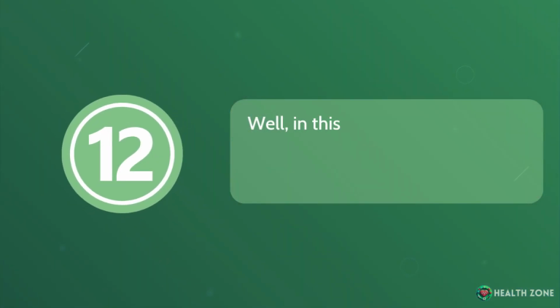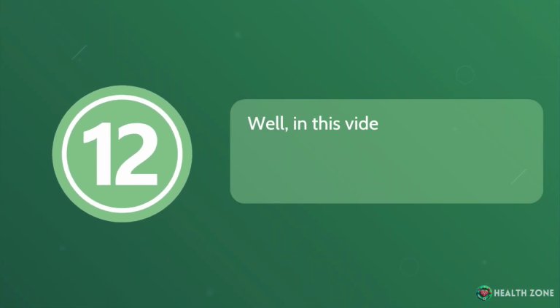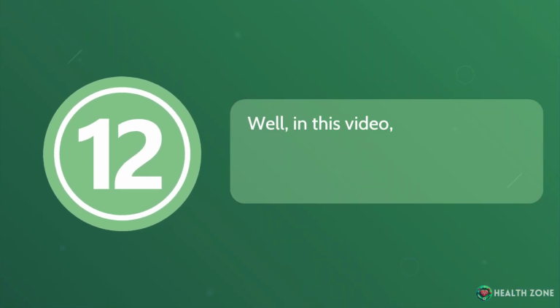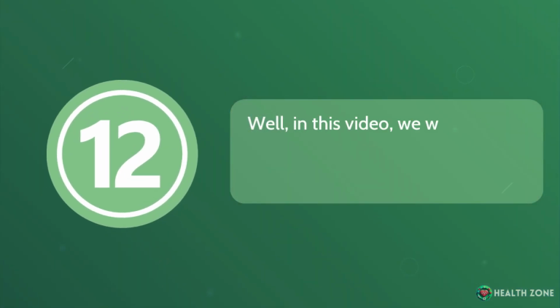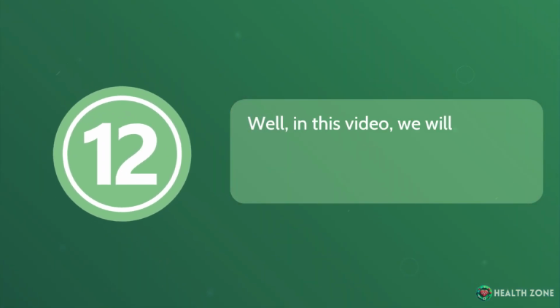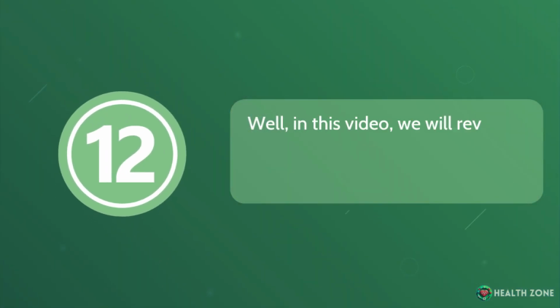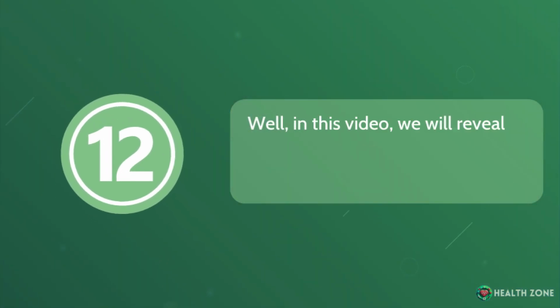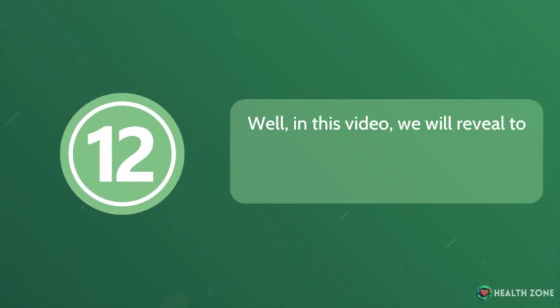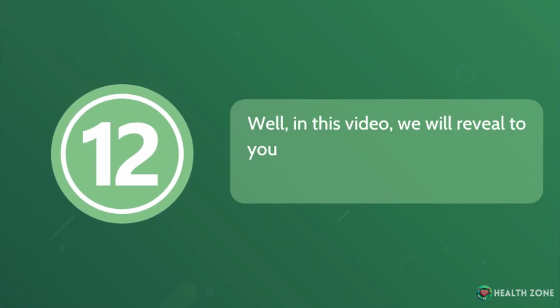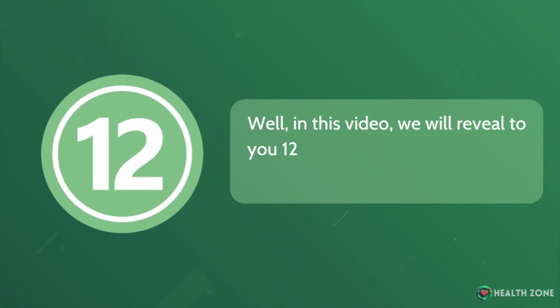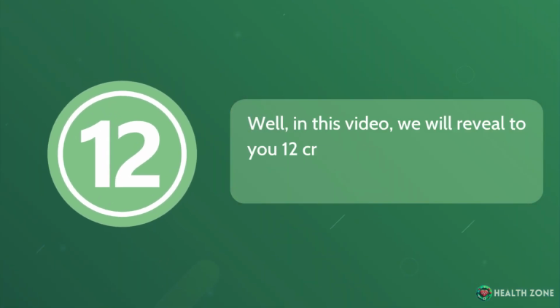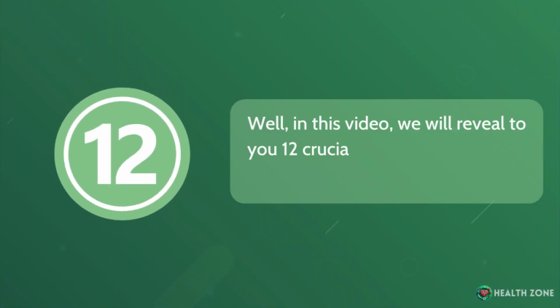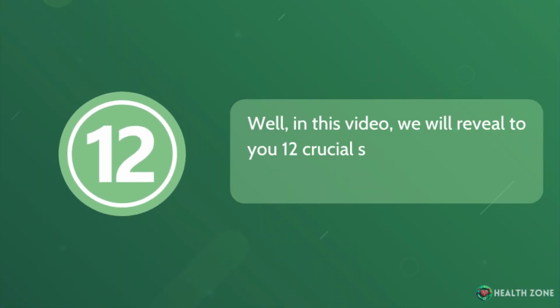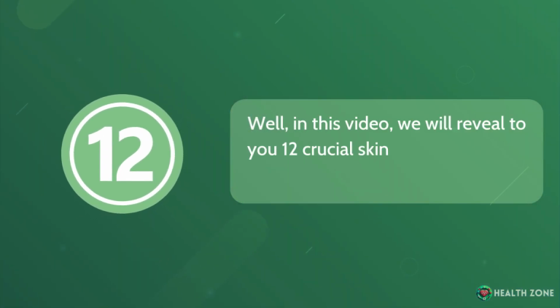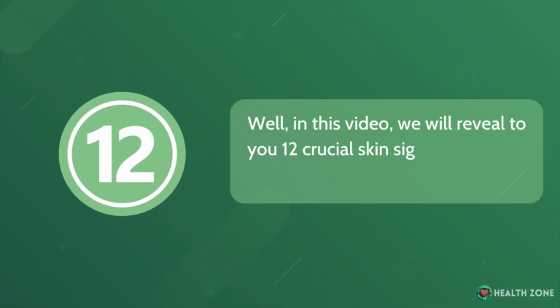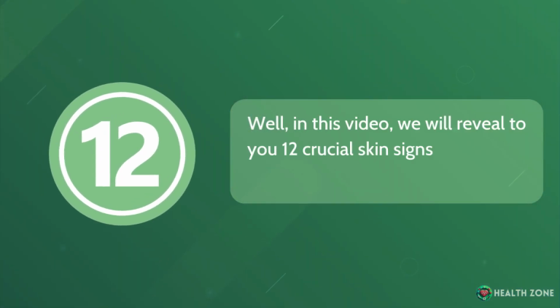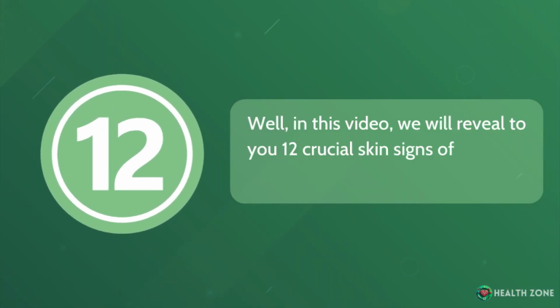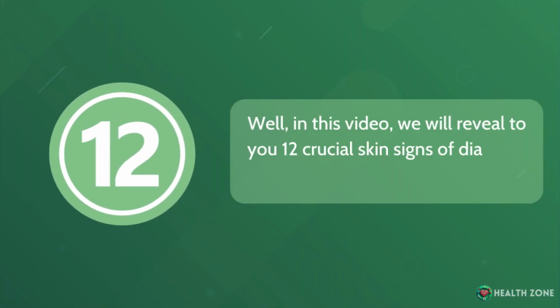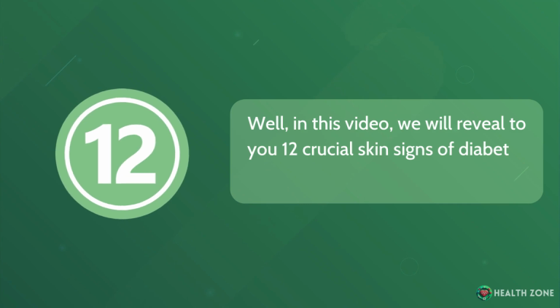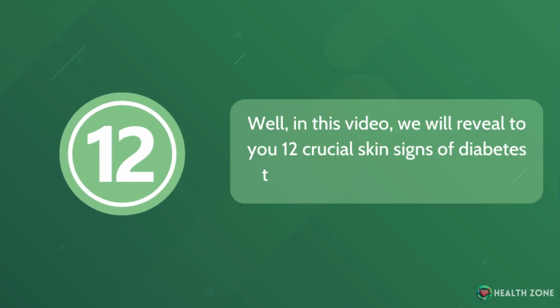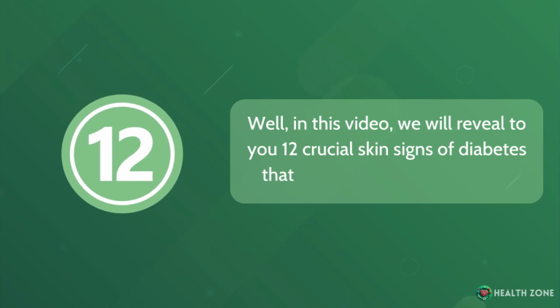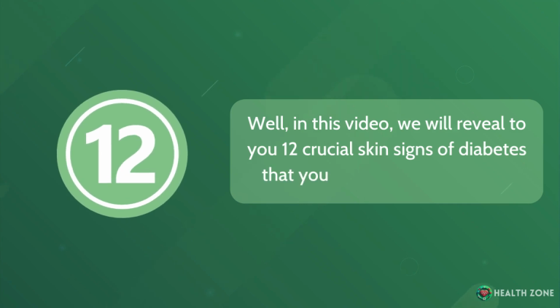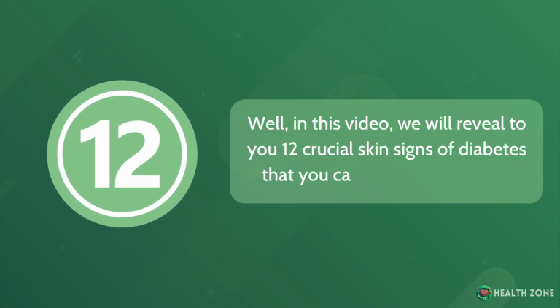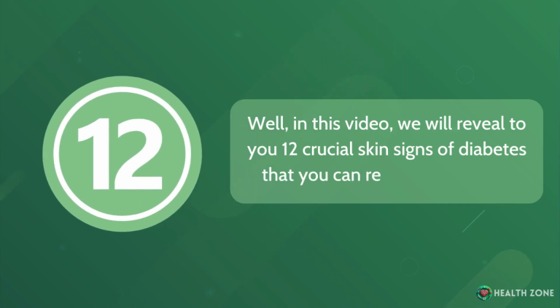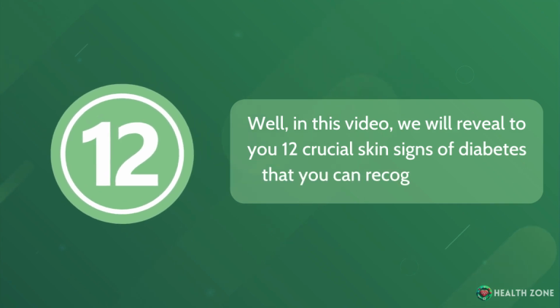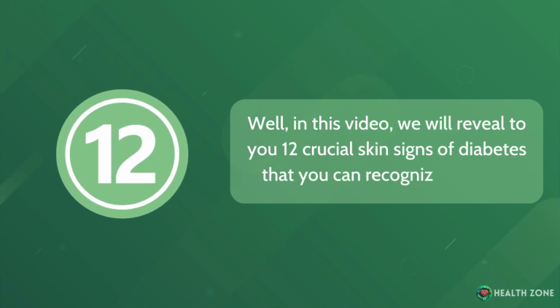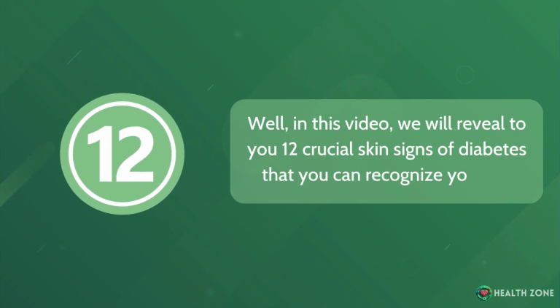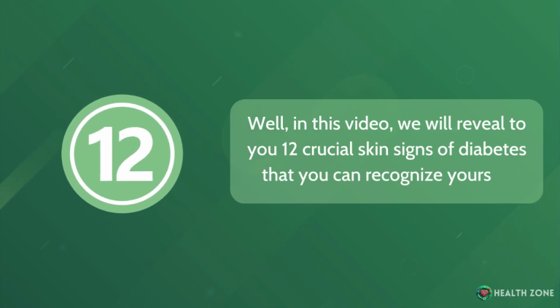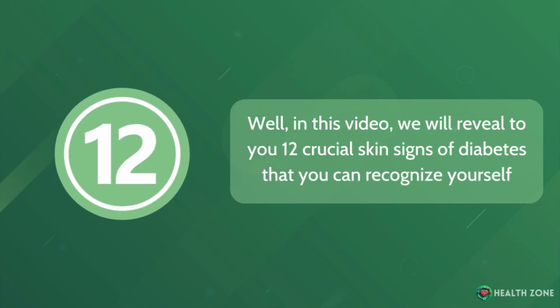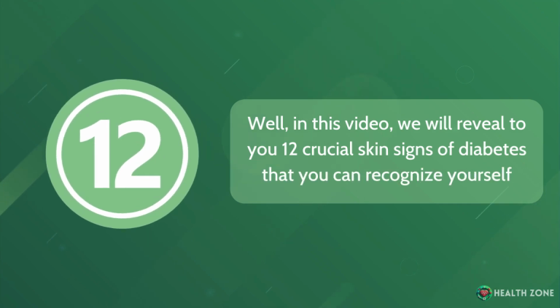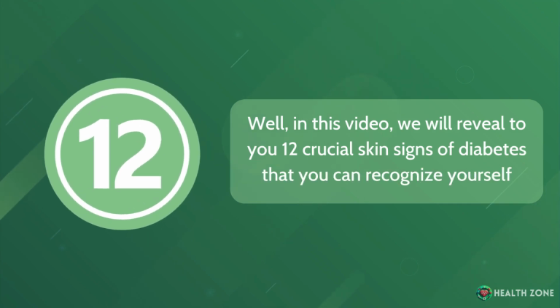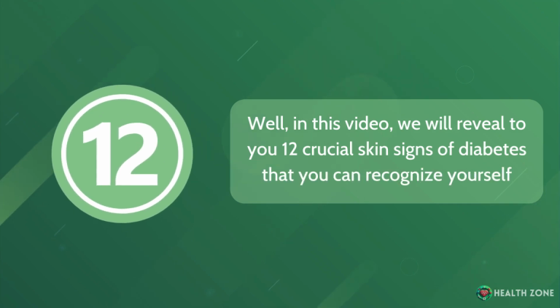In this video, we will reveal to you 12 crucial skin signs of diabetes that you can recognize yourself.